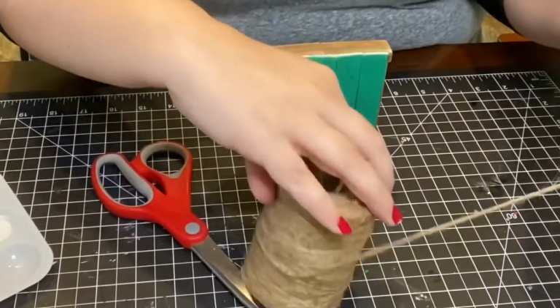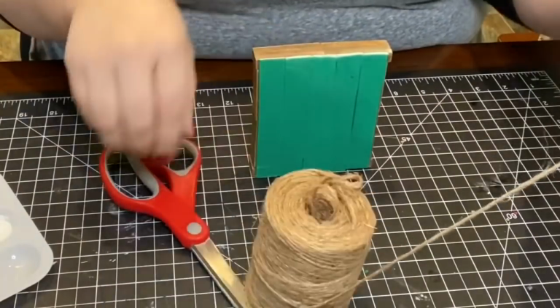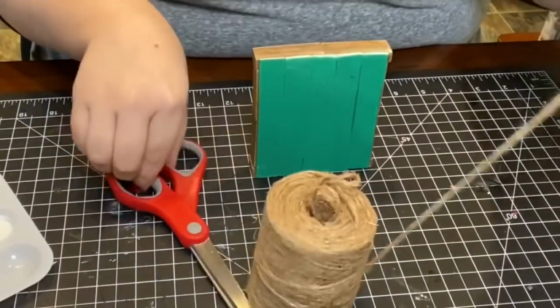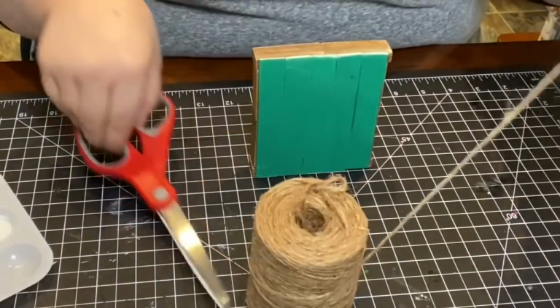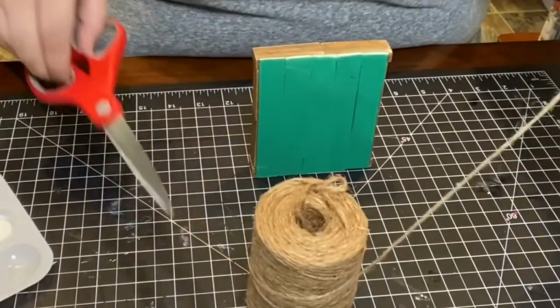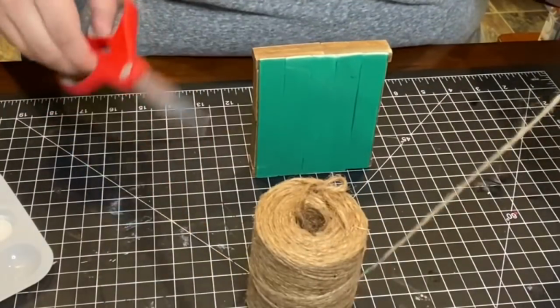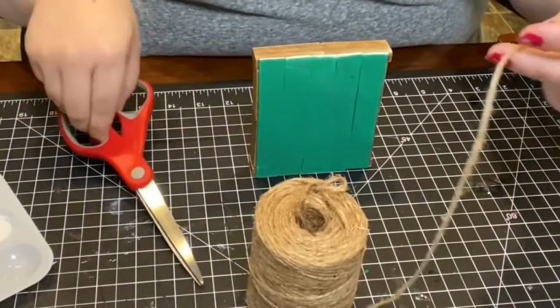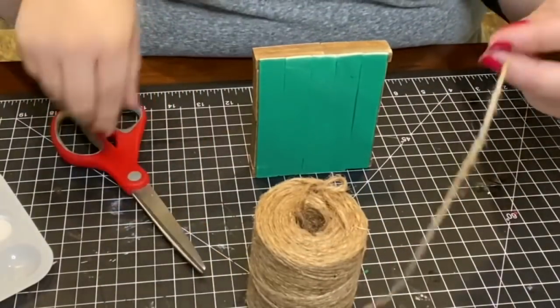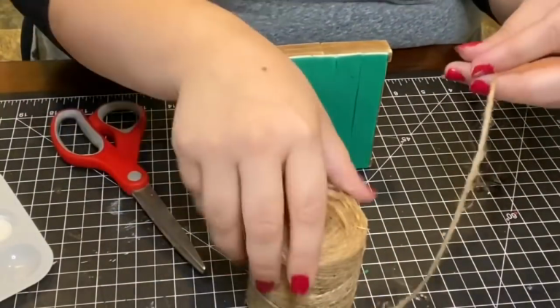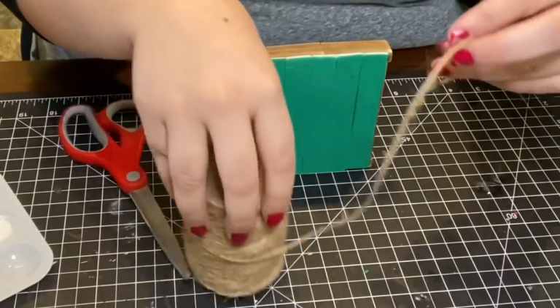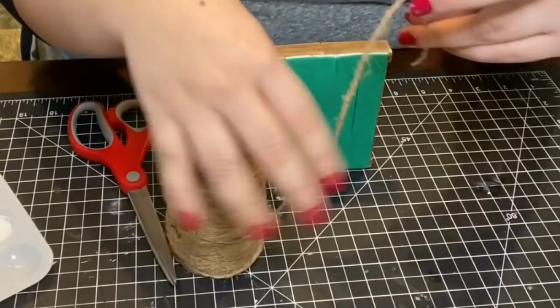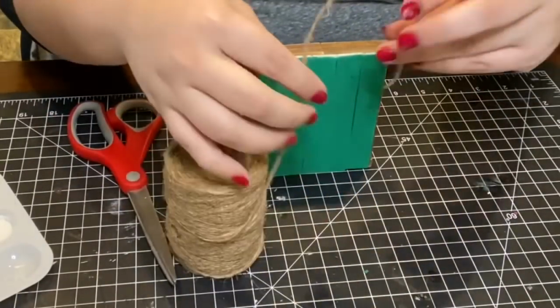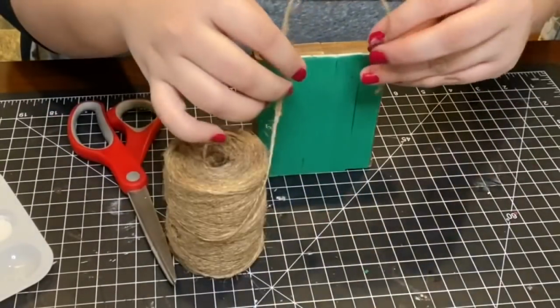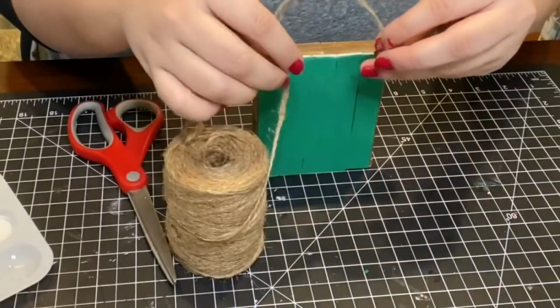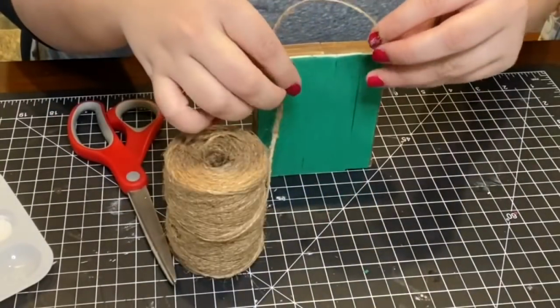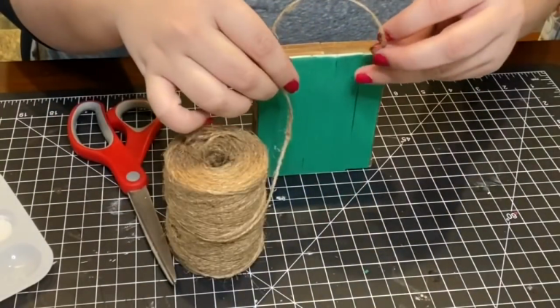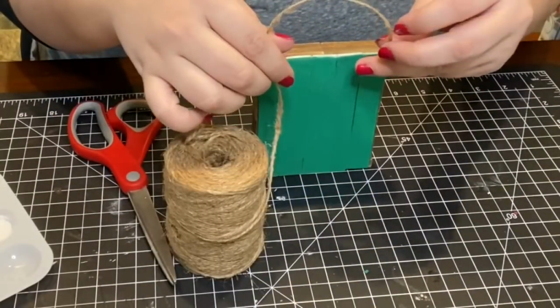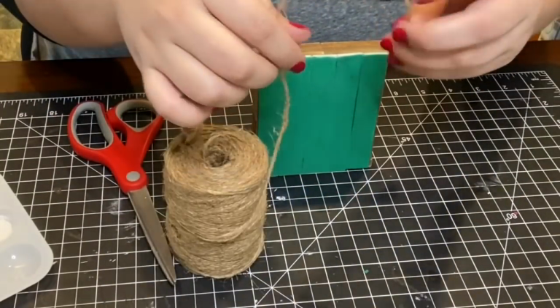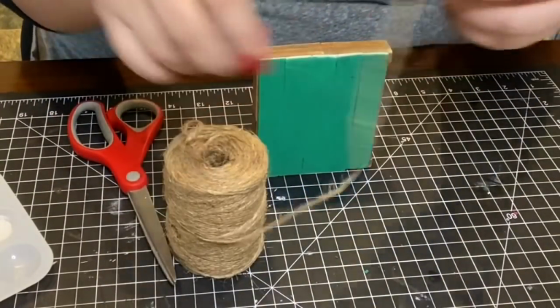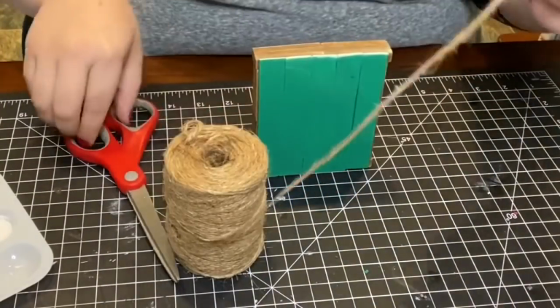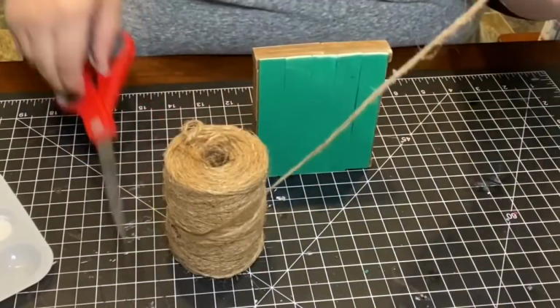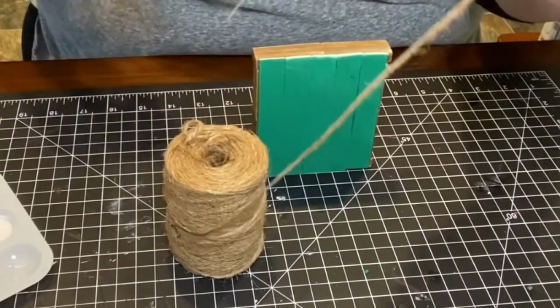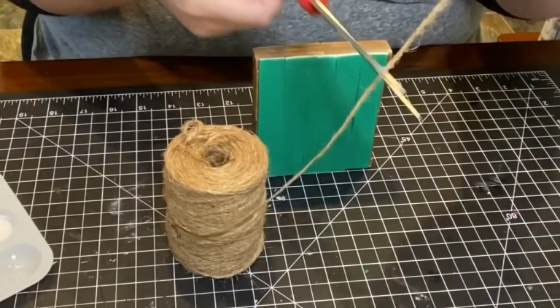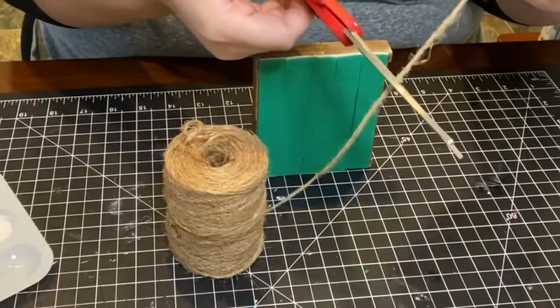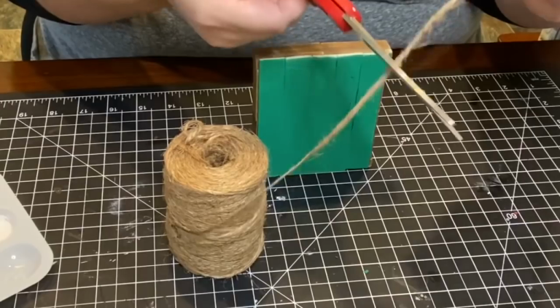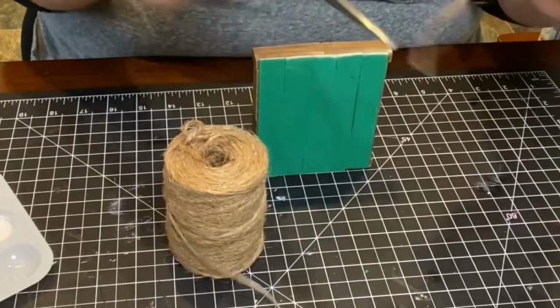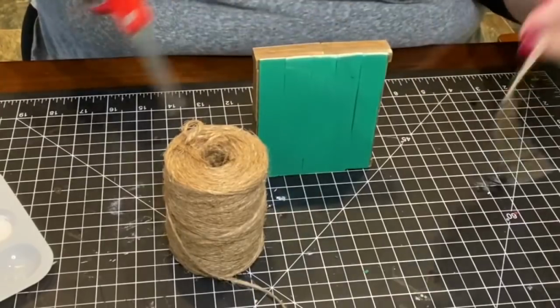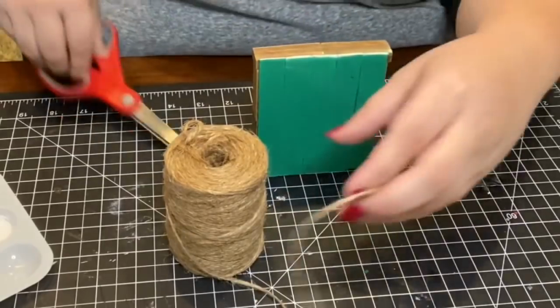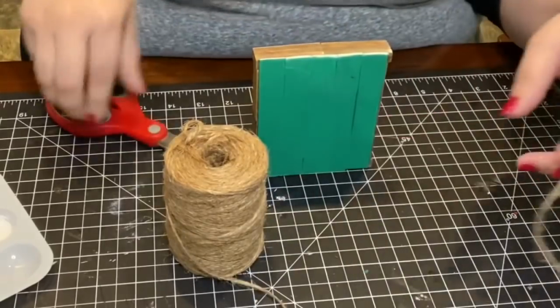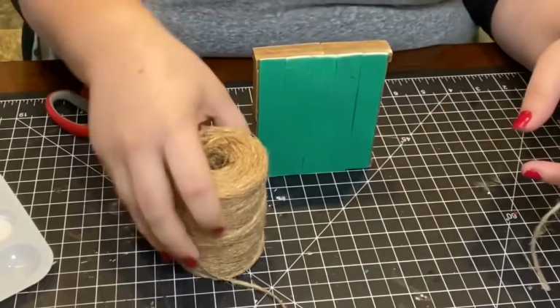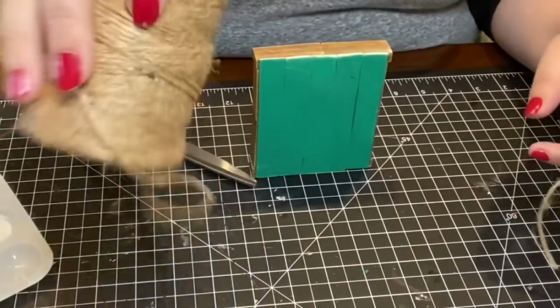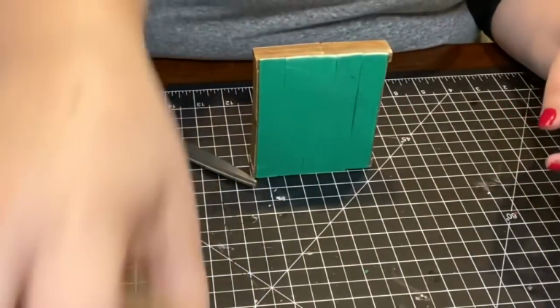To be able to hang up my ornament, I just used a piece of jute string and glued it onto the back.